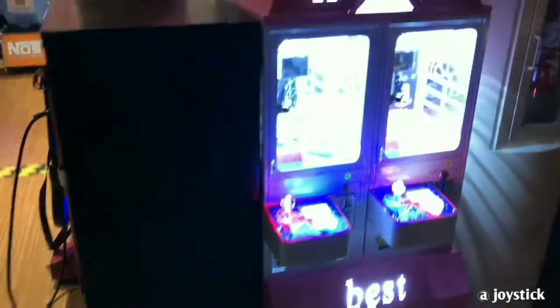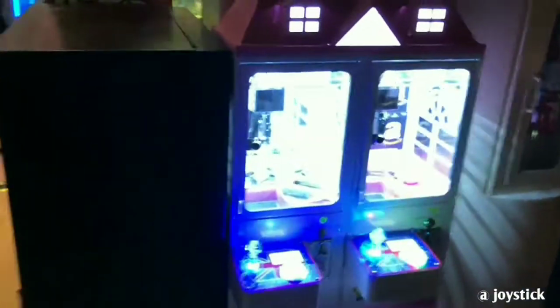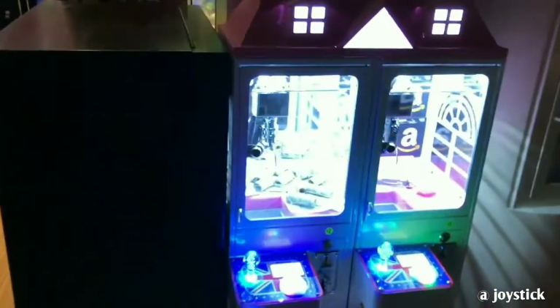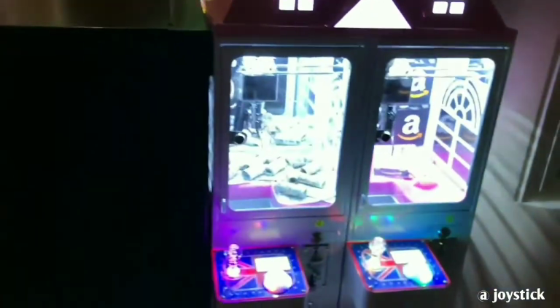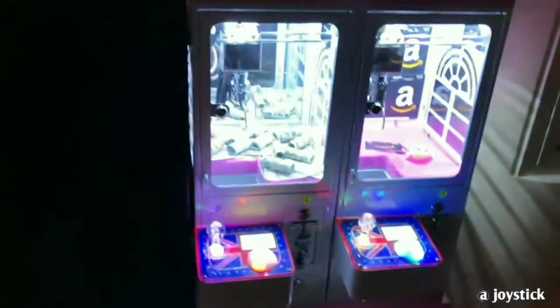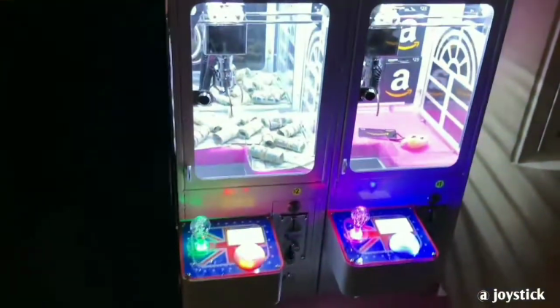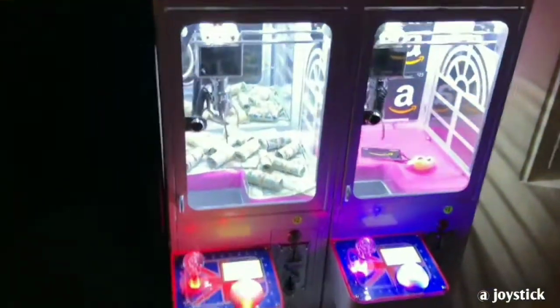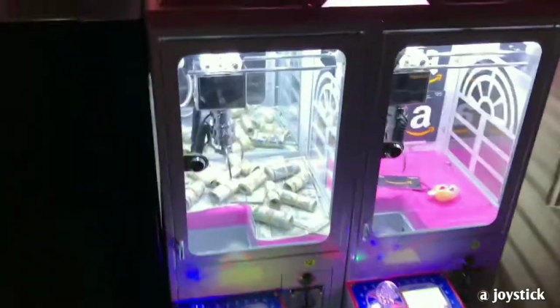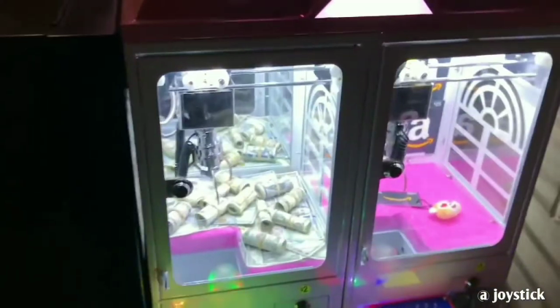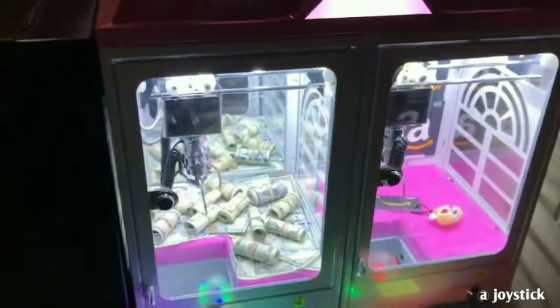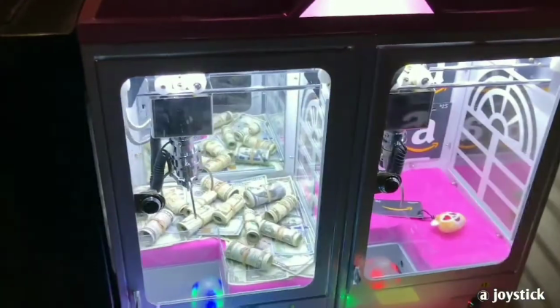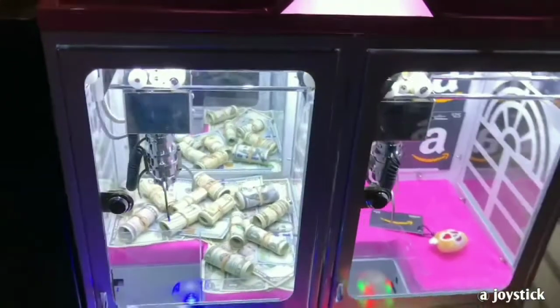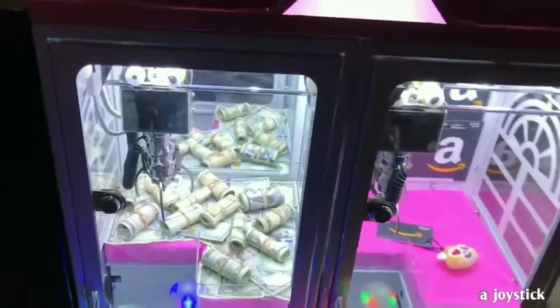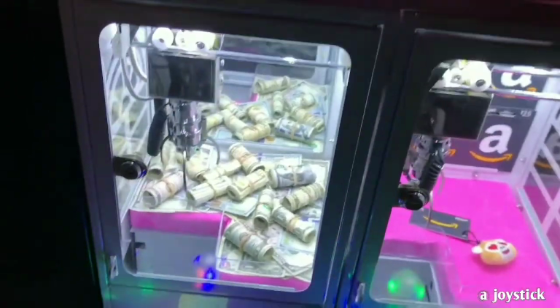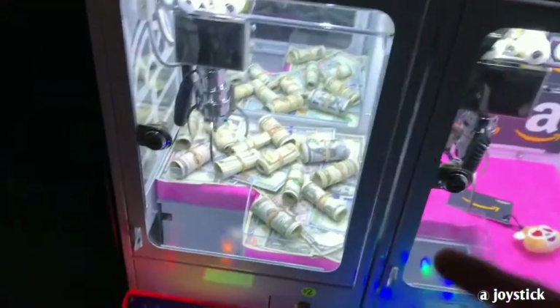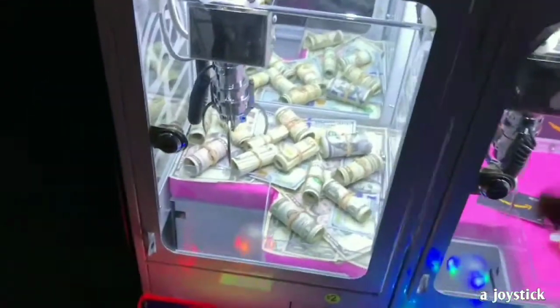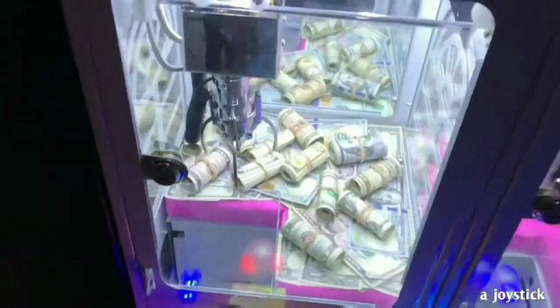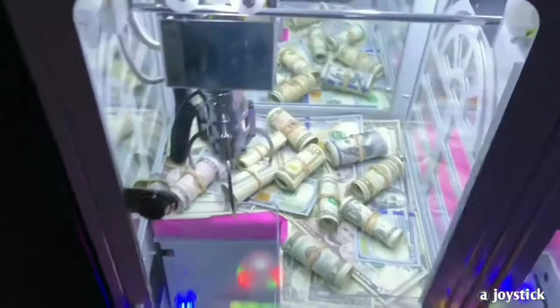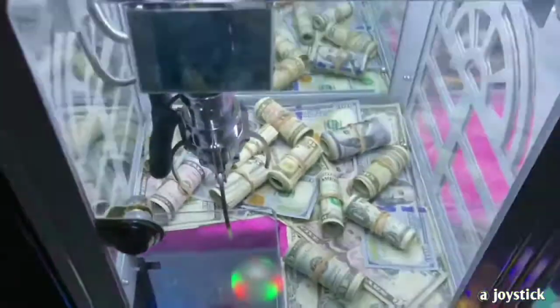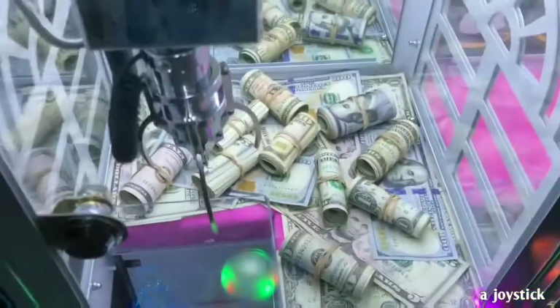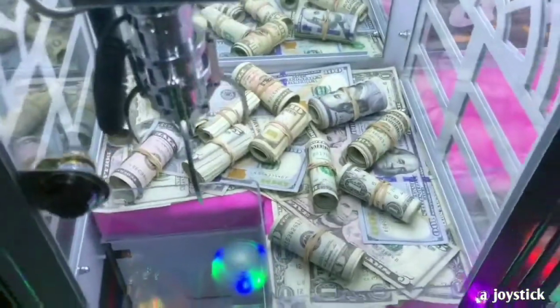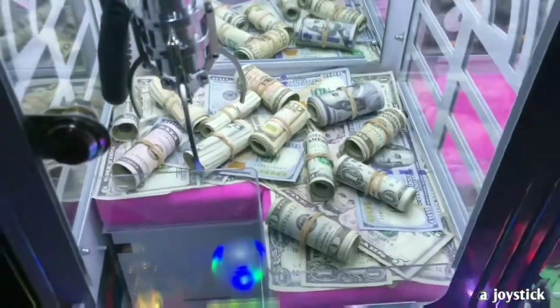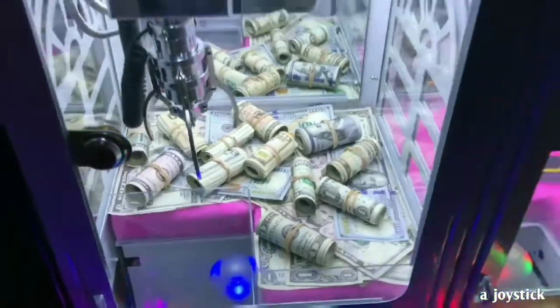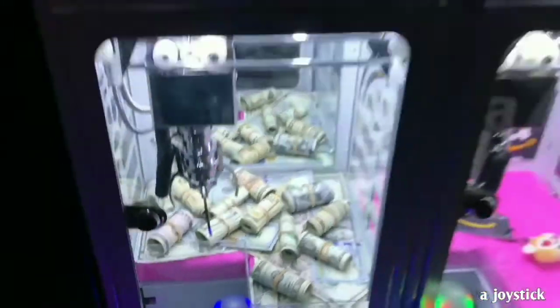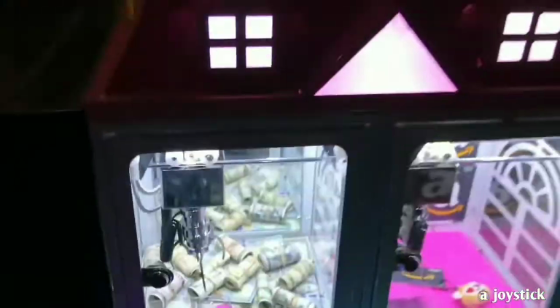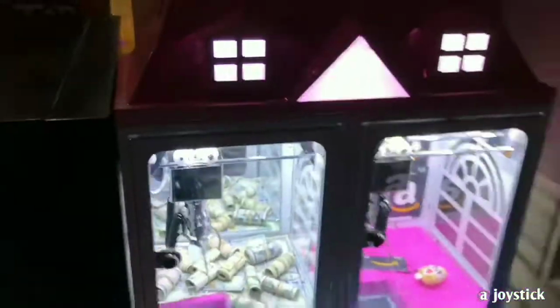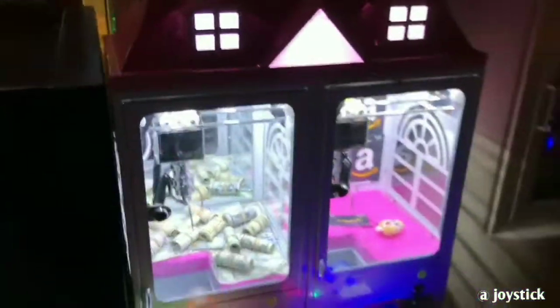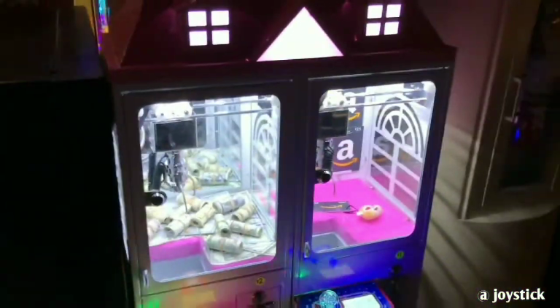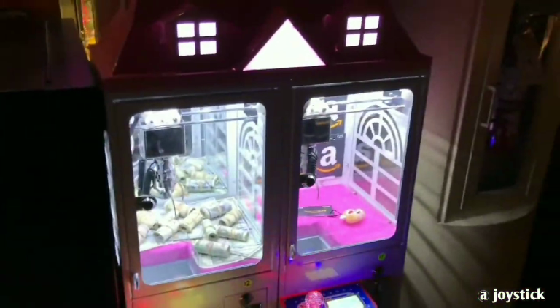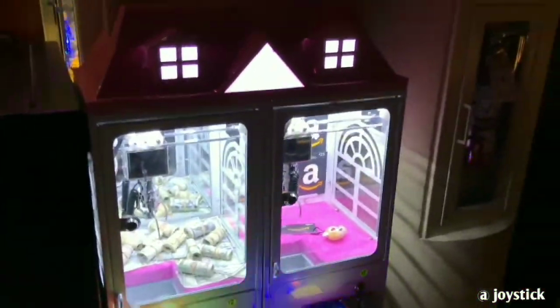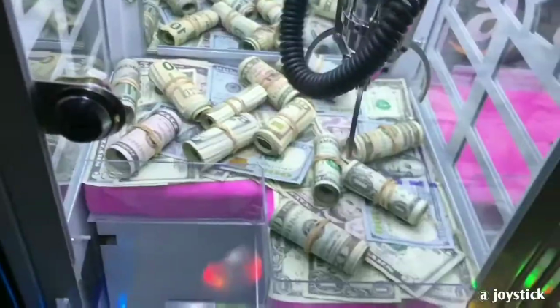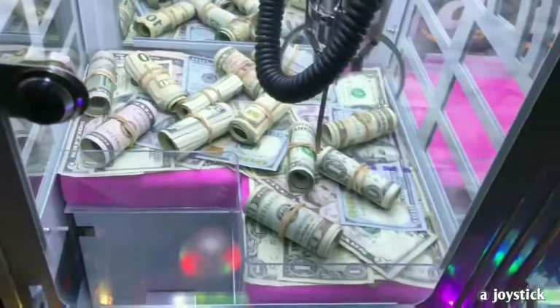If you're running out of cash and you want to make some quick money, there is a mall where you can make money by using a joystick.